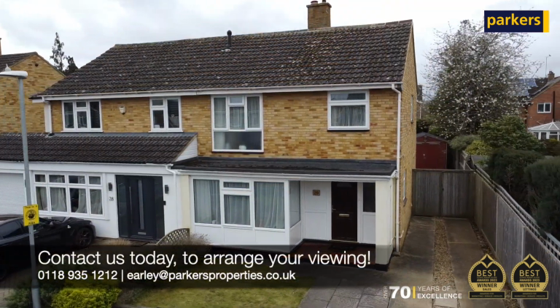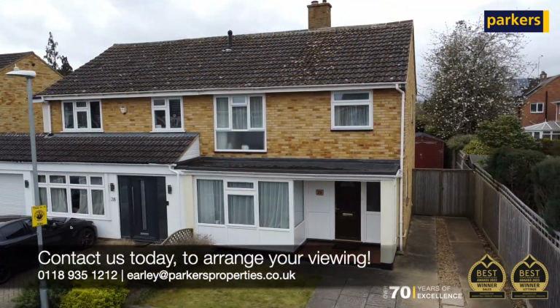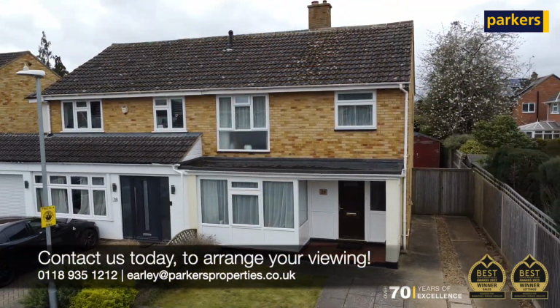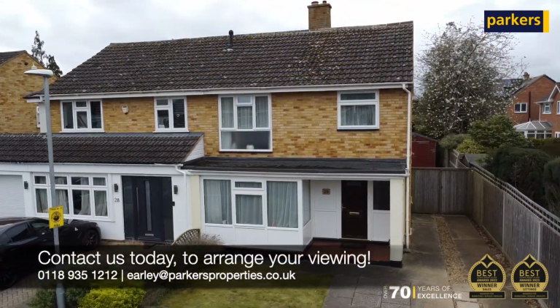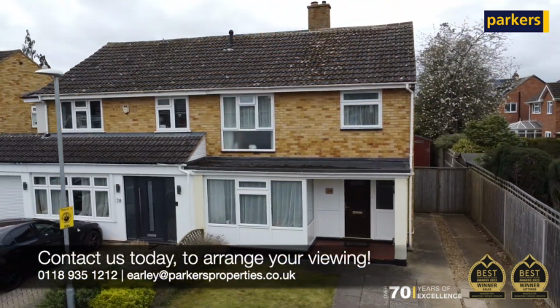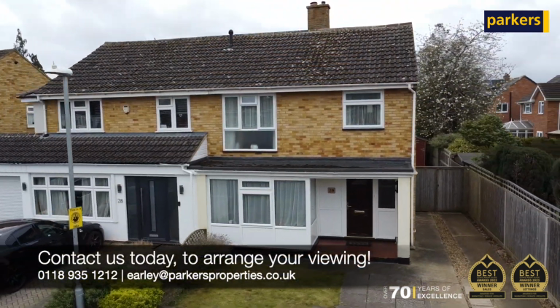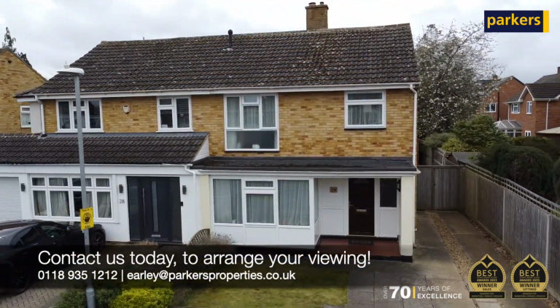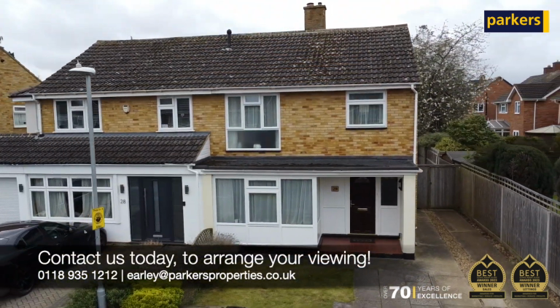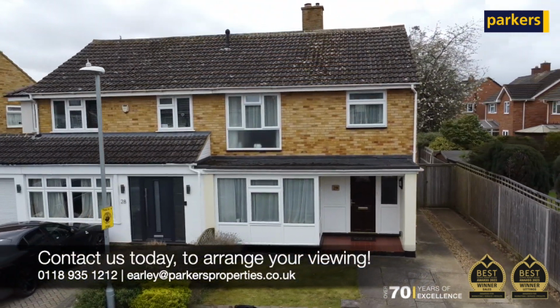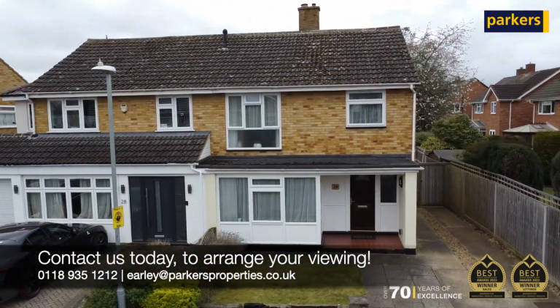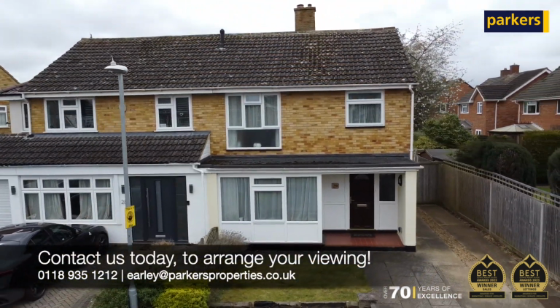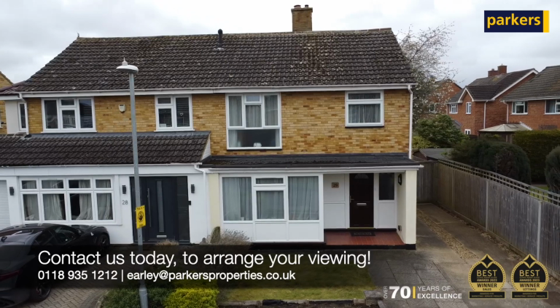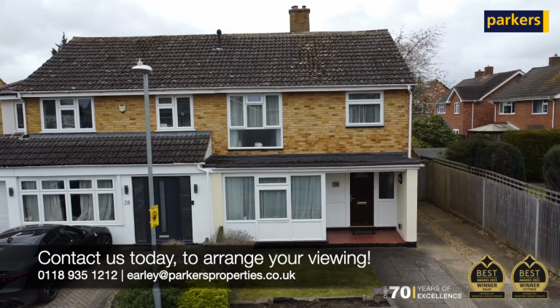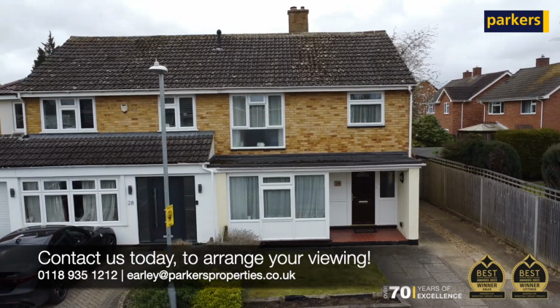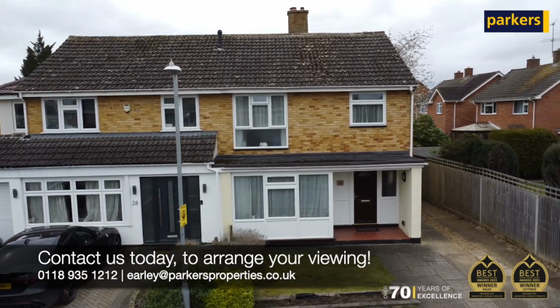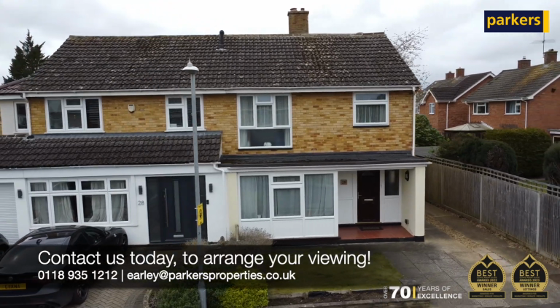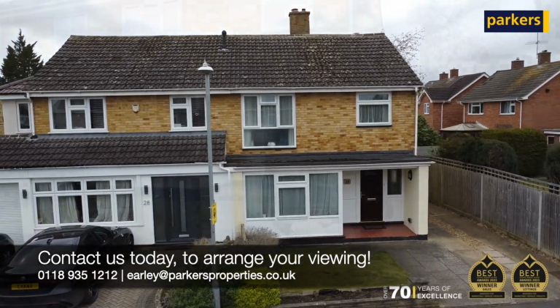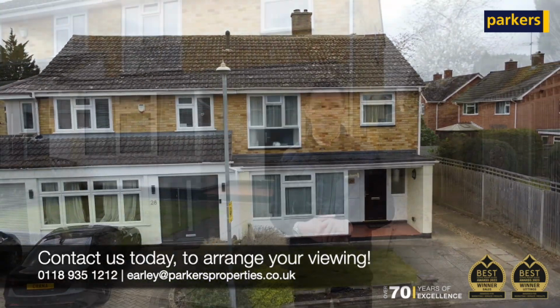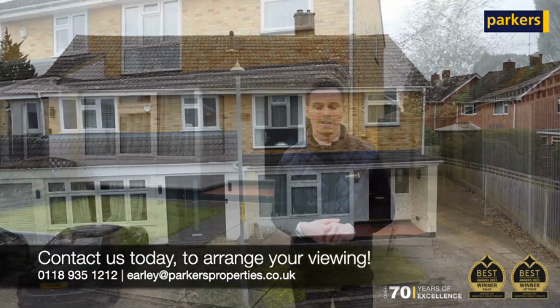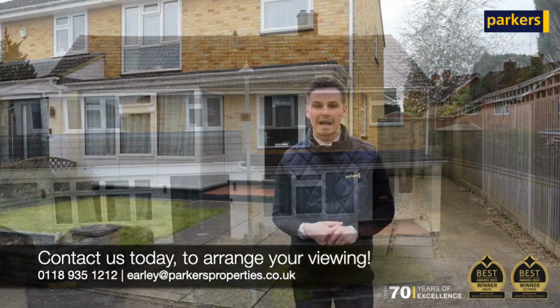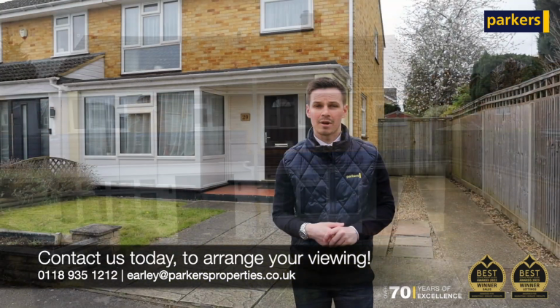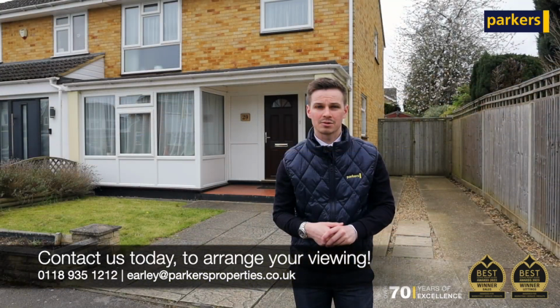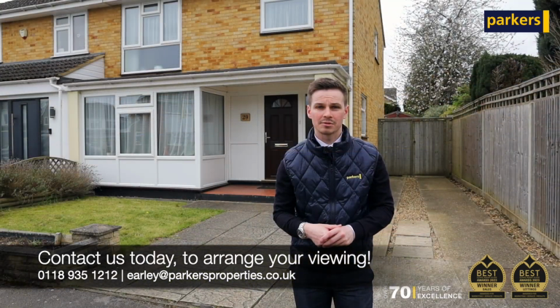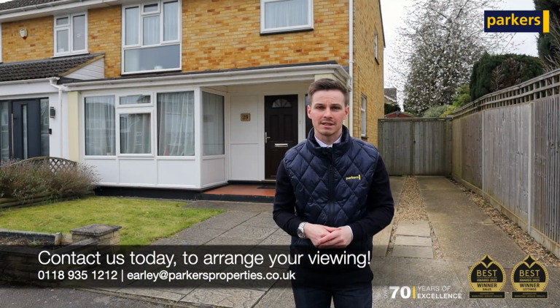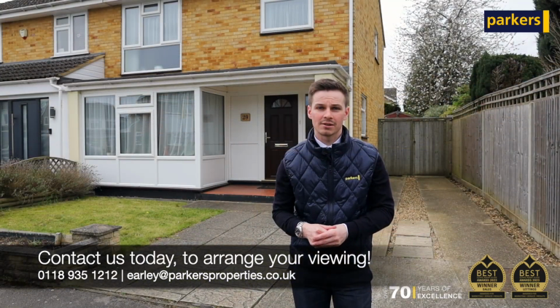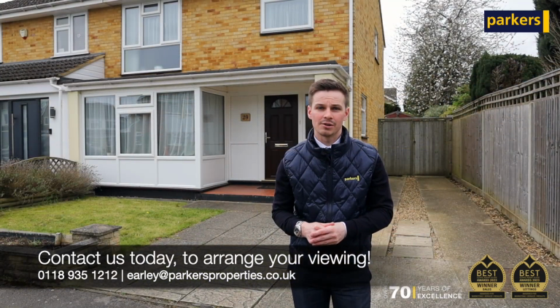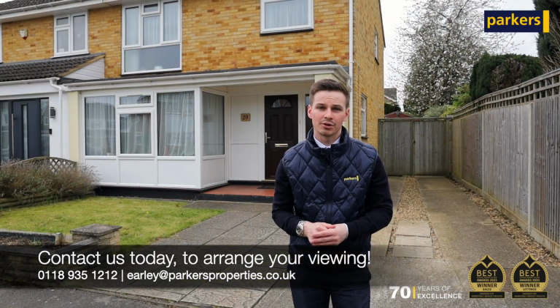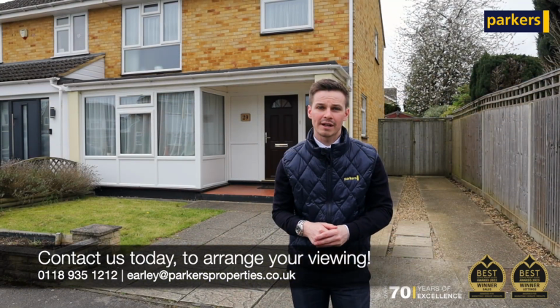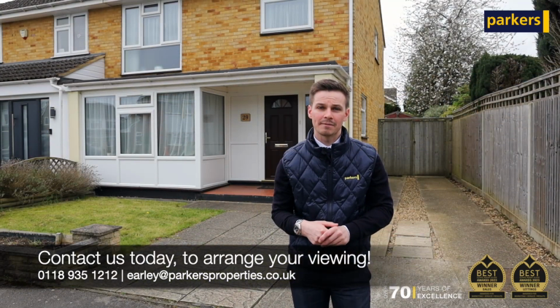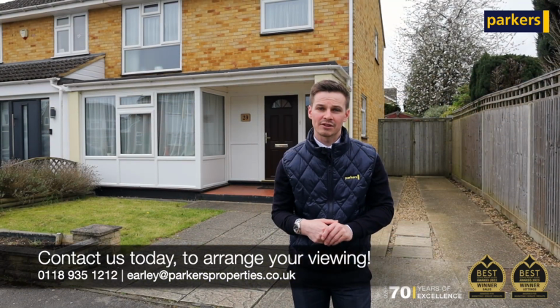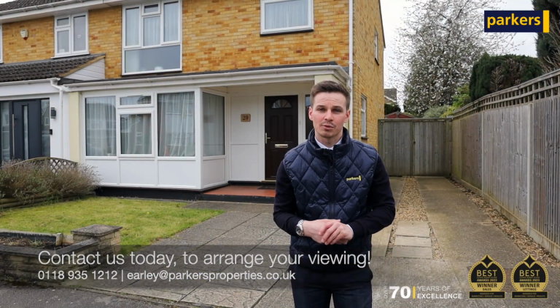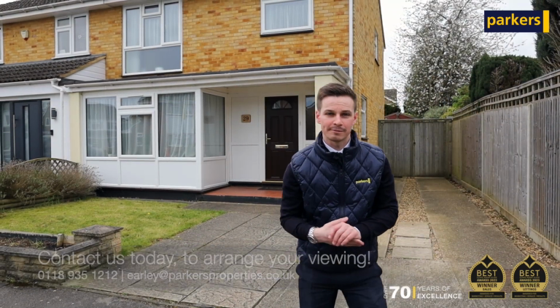As usual, get in touch on 01189 351212 or email us at earley@parkashproperties.co.uk. Thanks for watching.